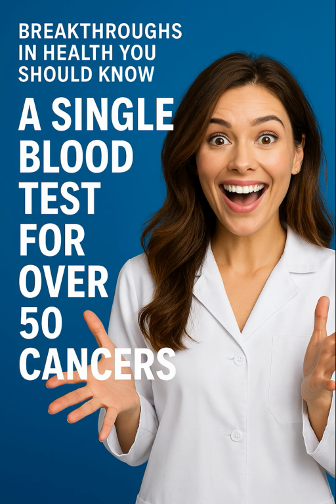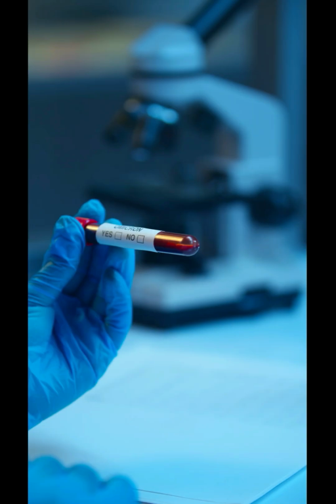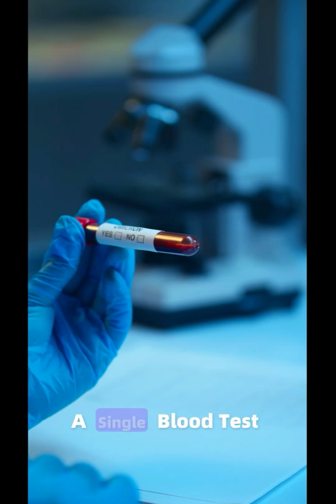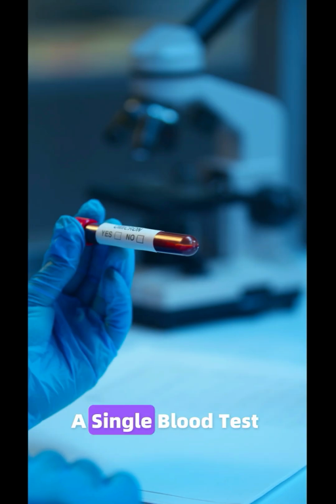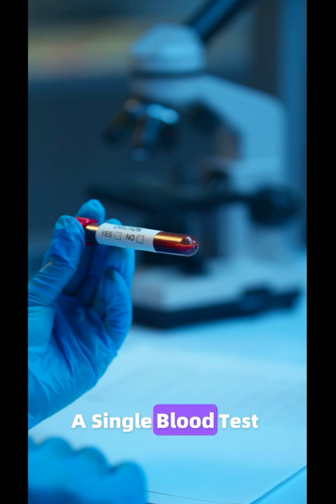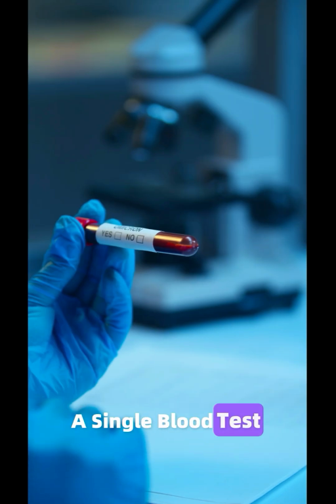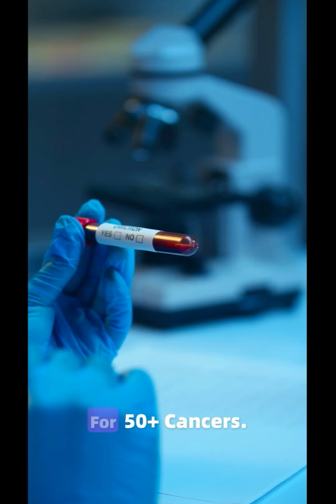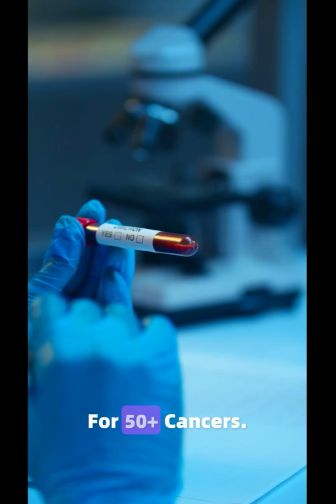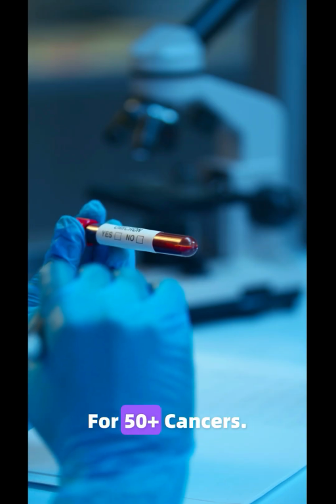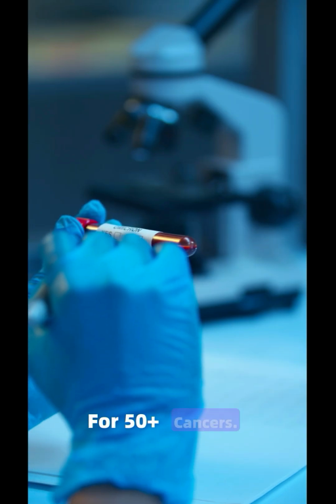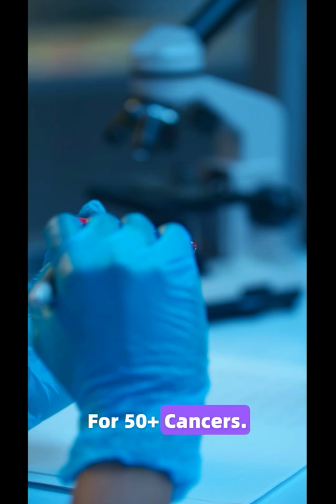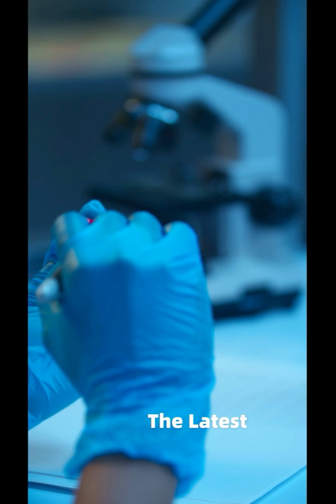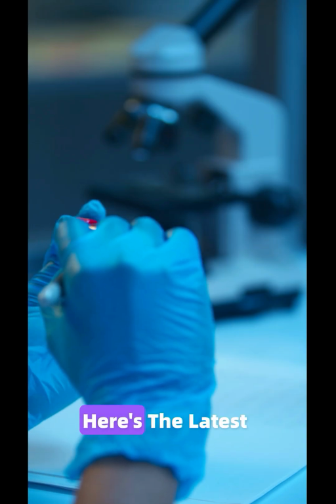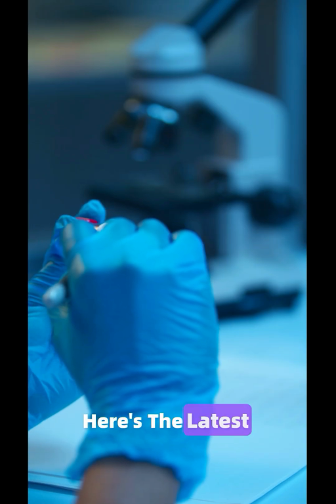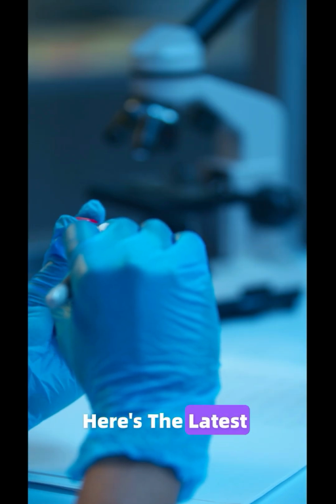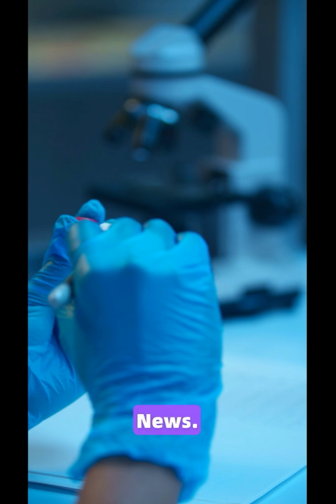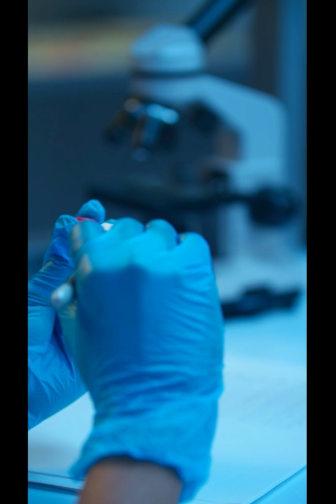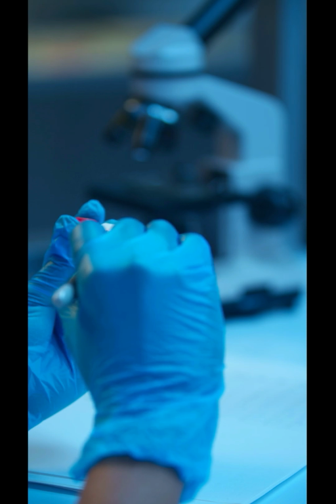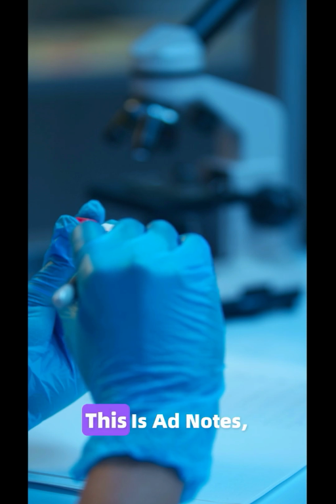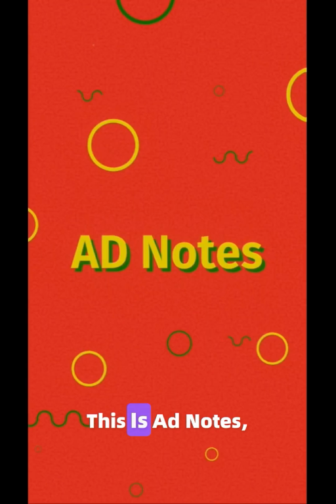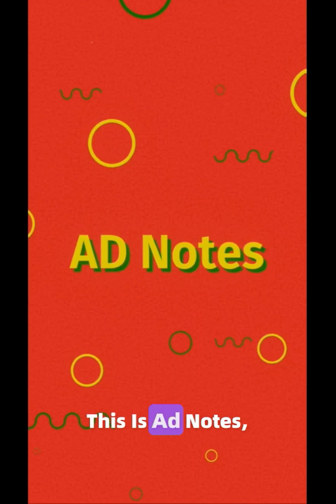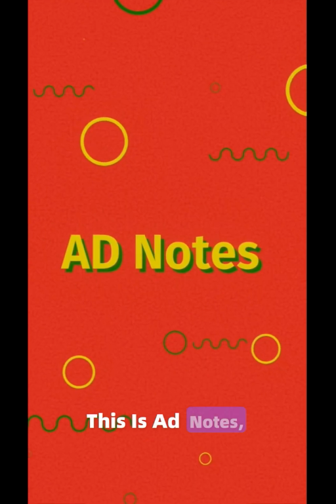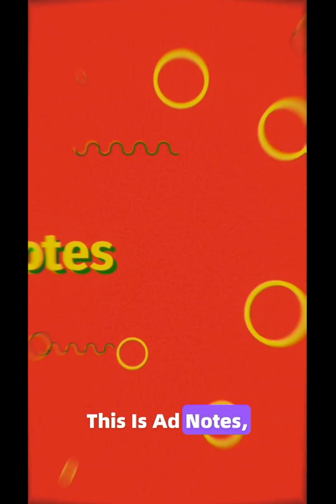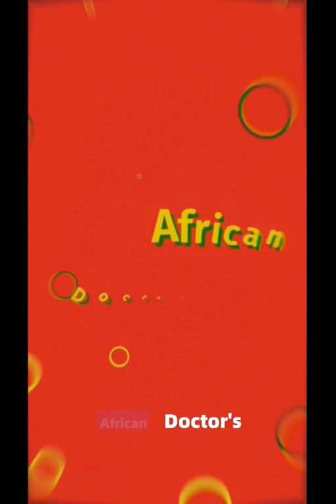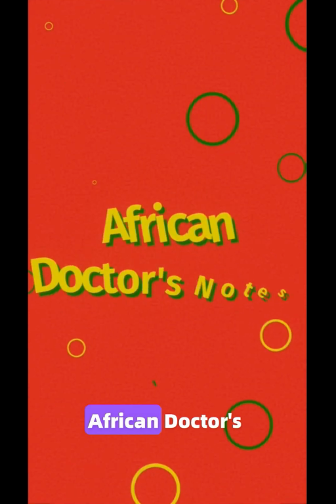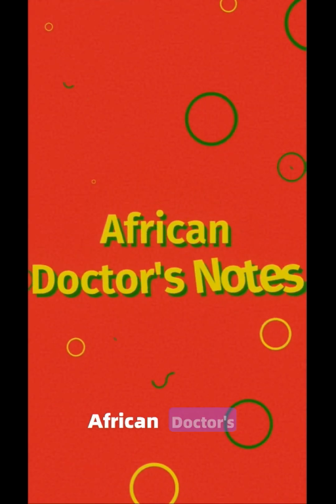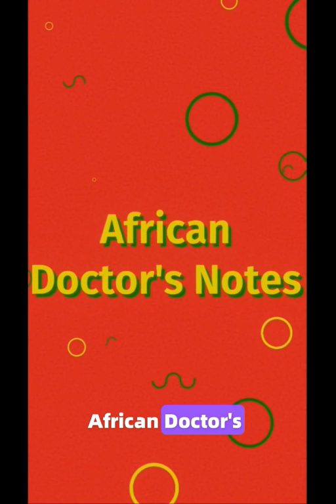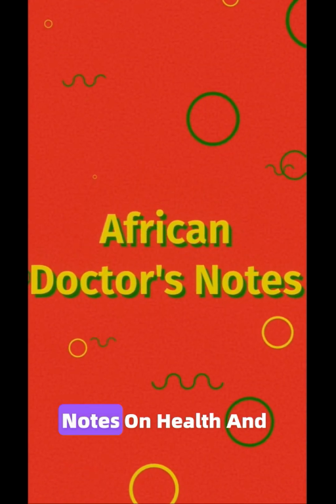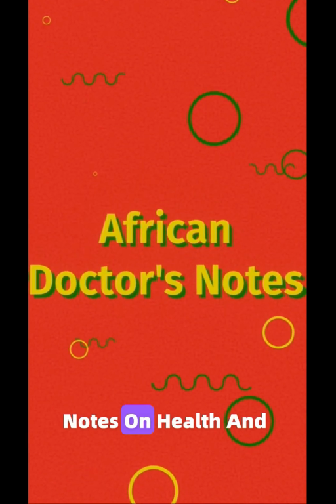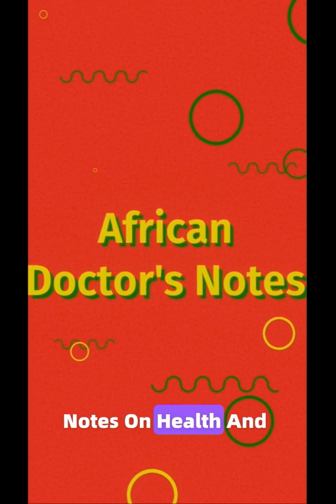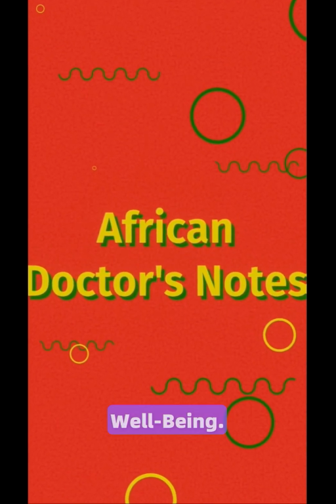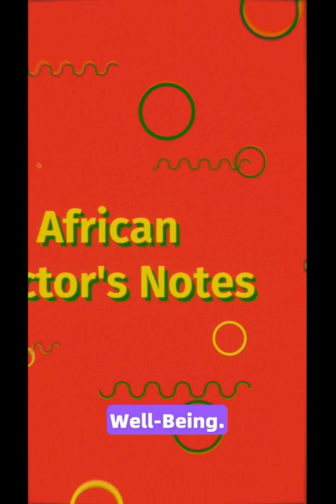A single blood test for 50 plus cancers — here's the latest news. This is 80 Notes, African doctor's notes on health and well-being.